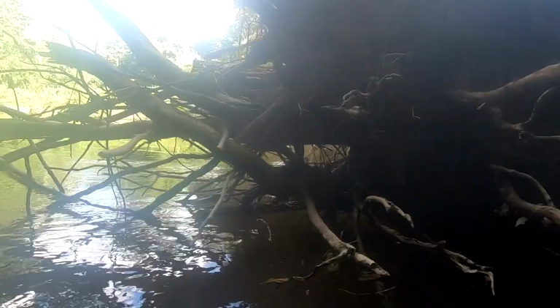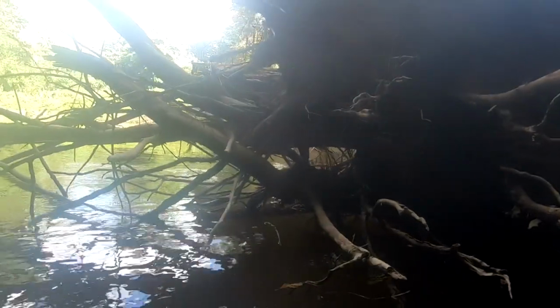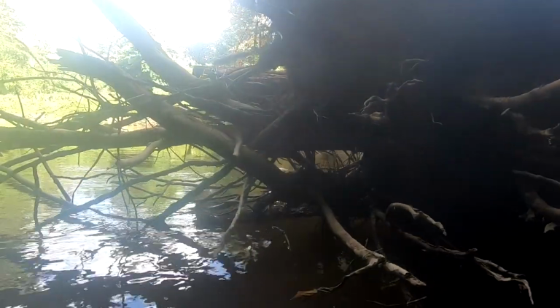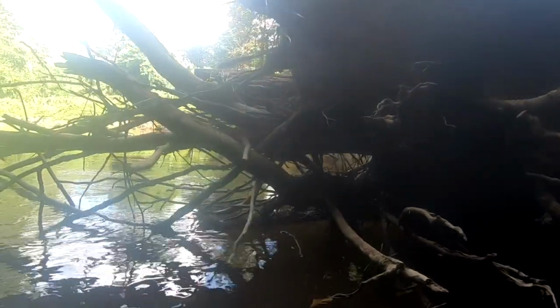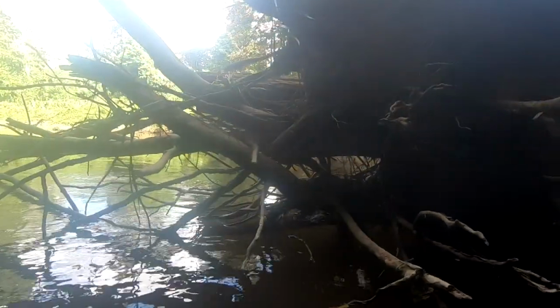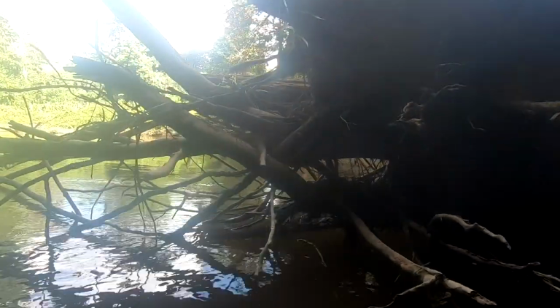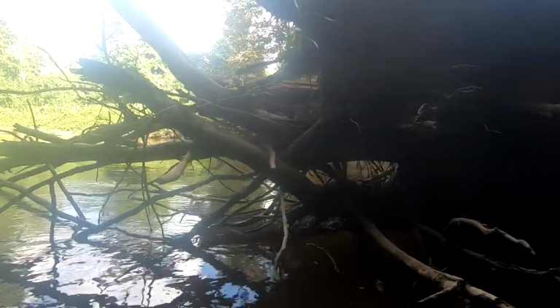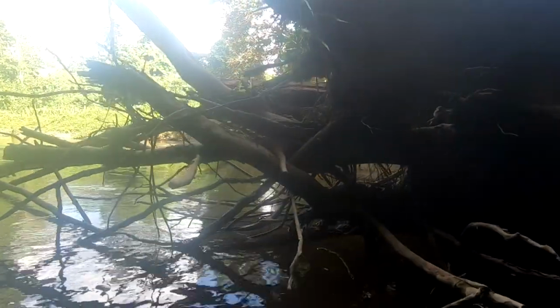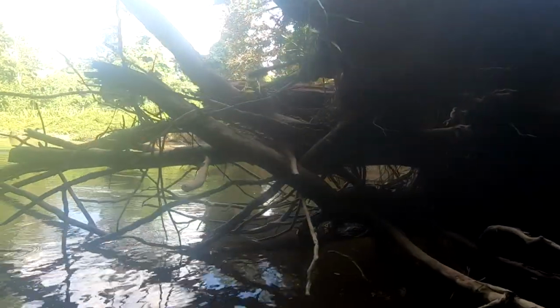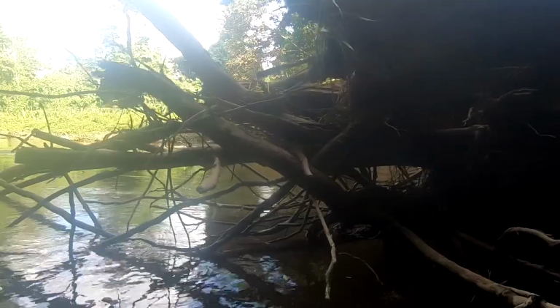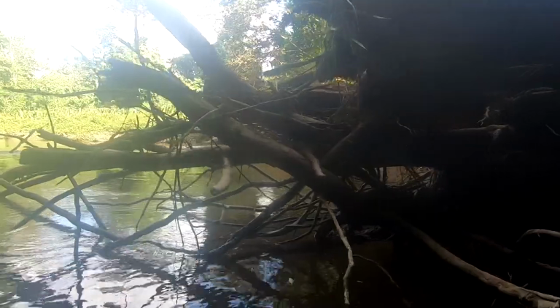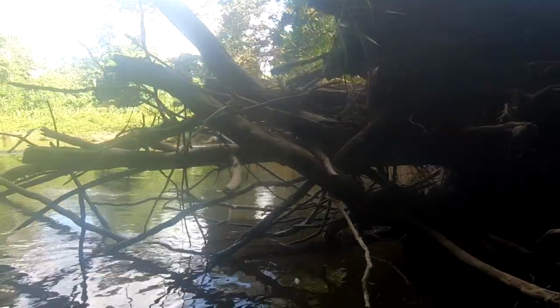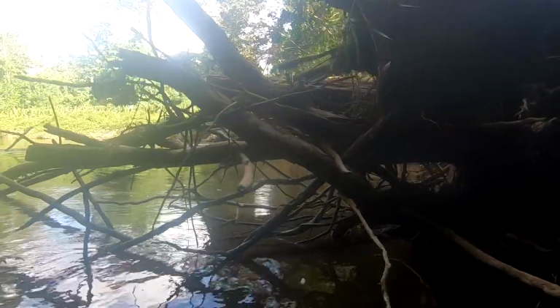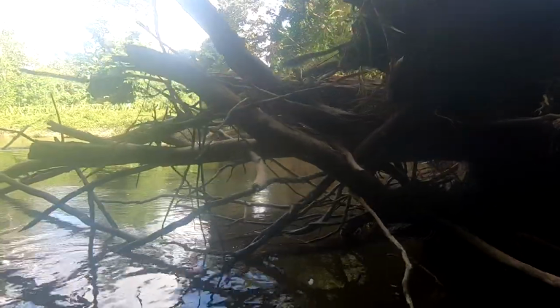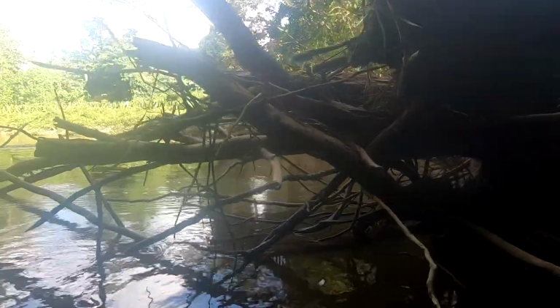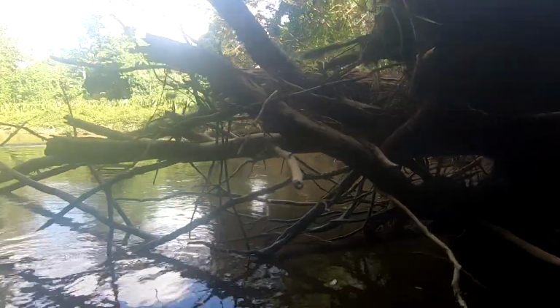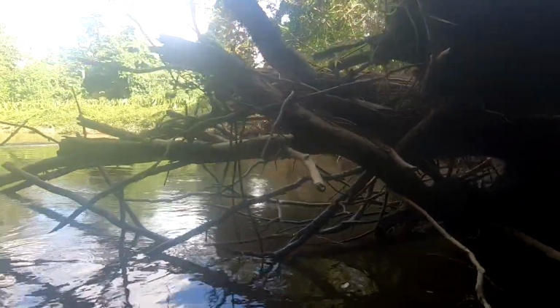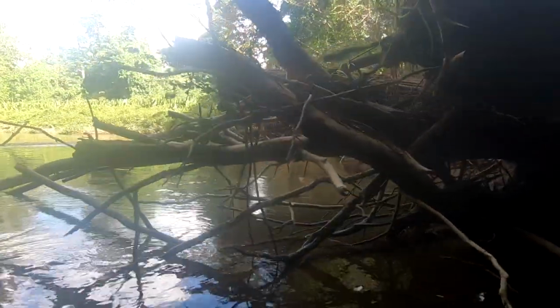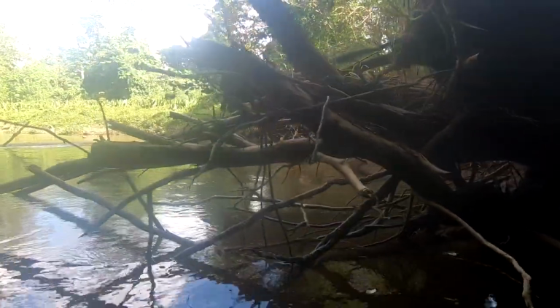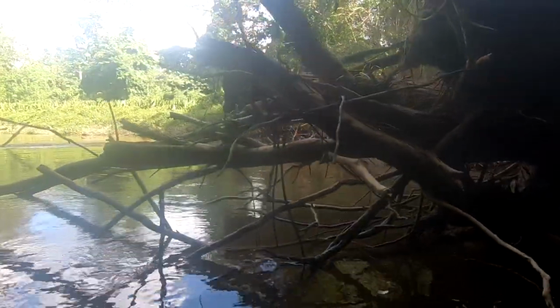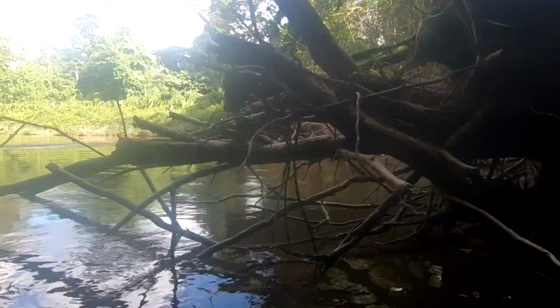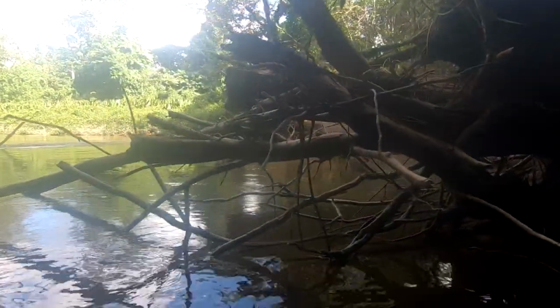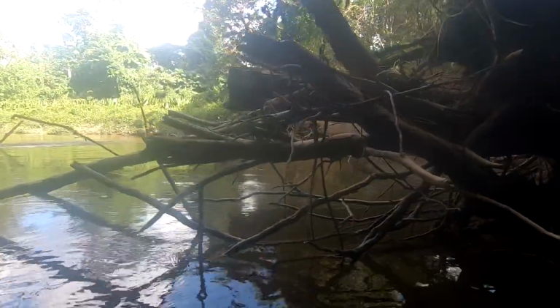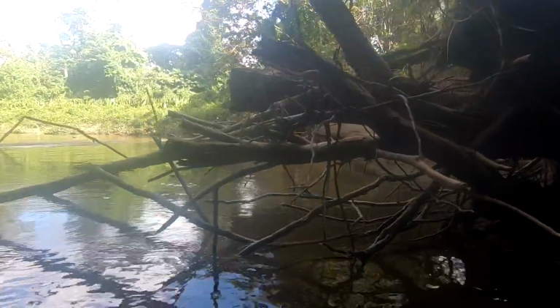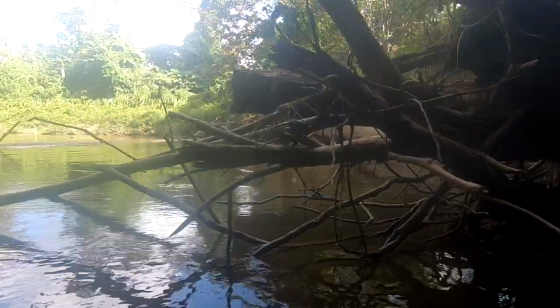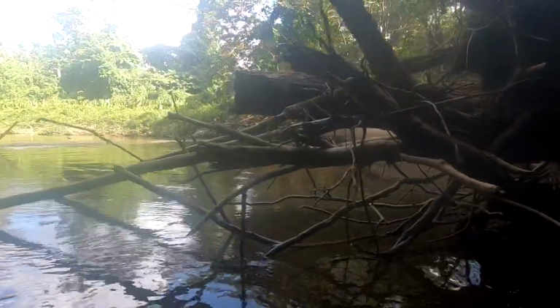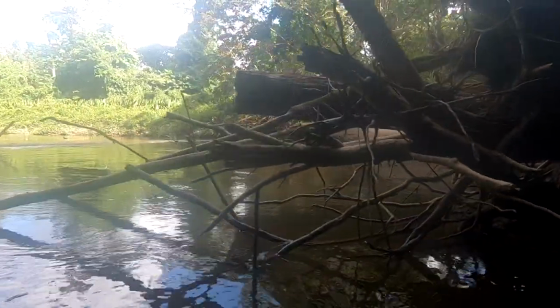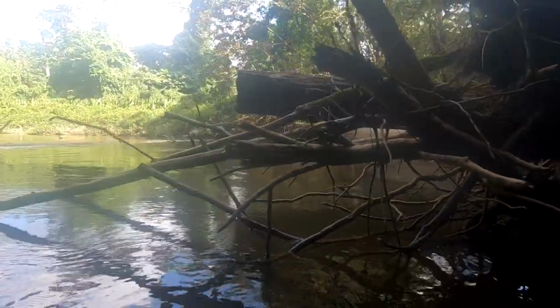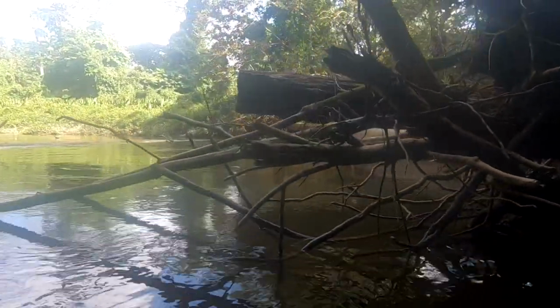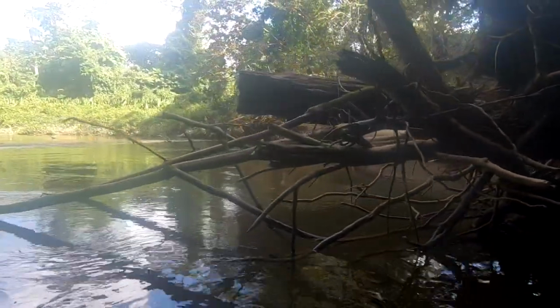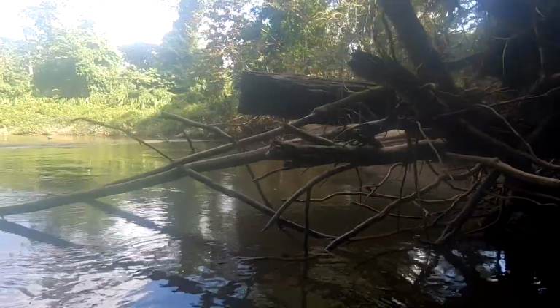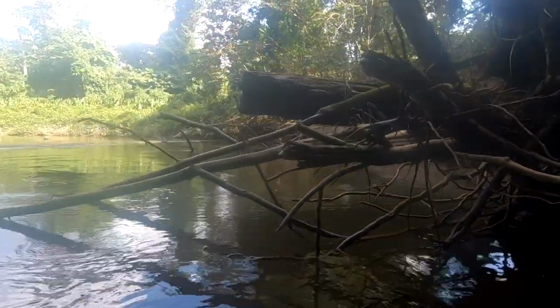With time, smaller branches get stuck in the root ball and create the same sort of tangles that you see in the spring in rivers of the northern hemisphere.